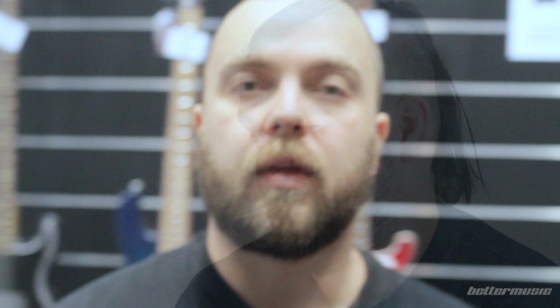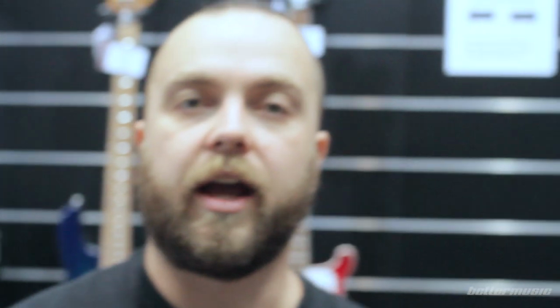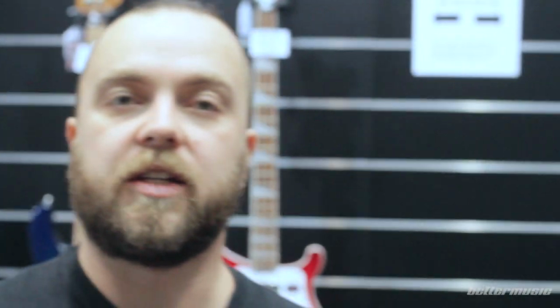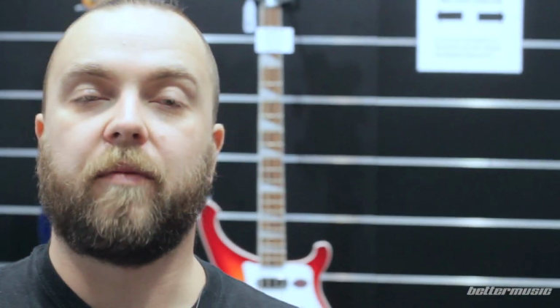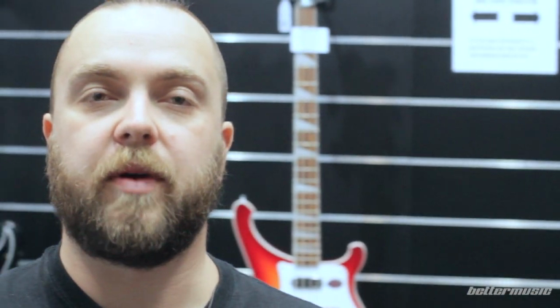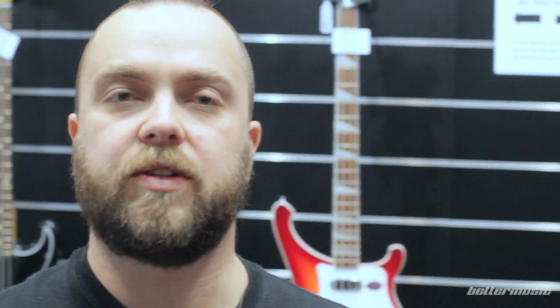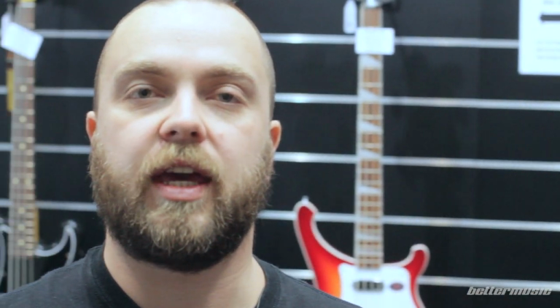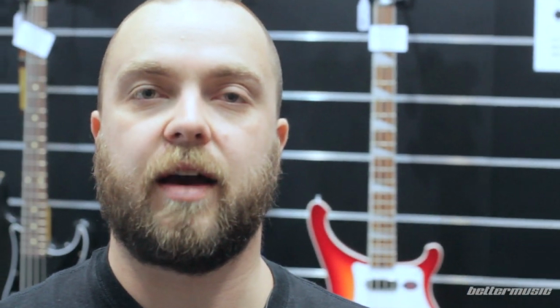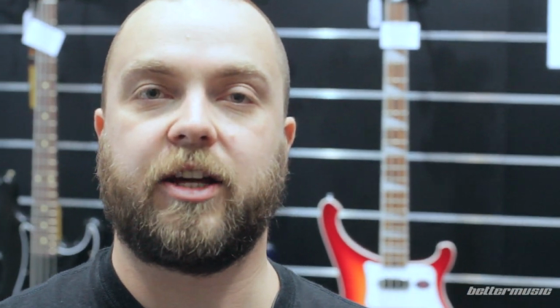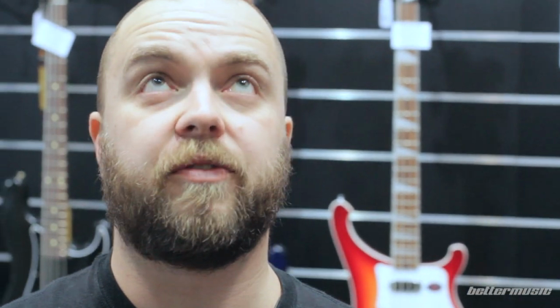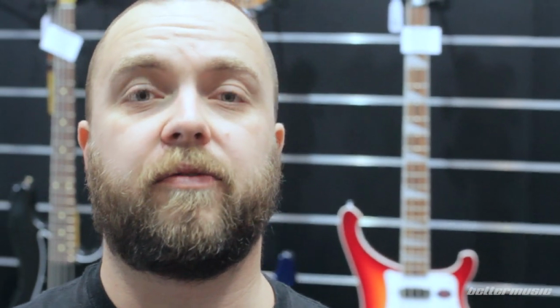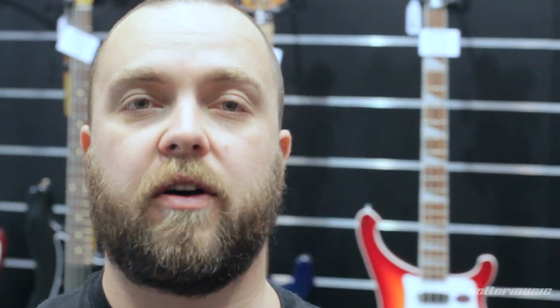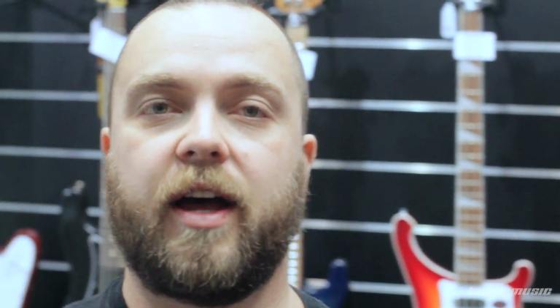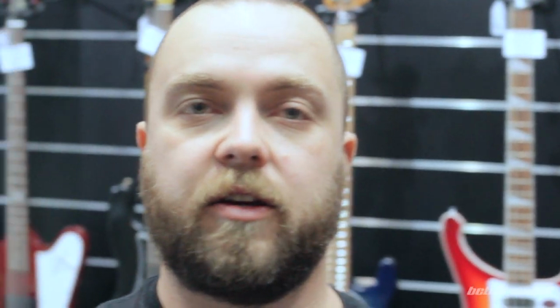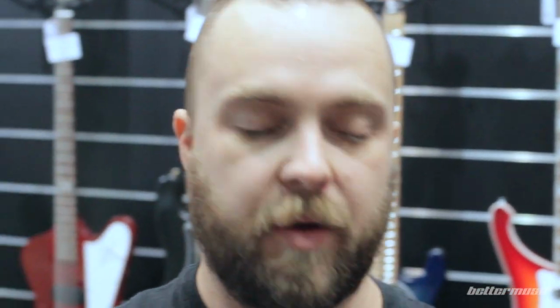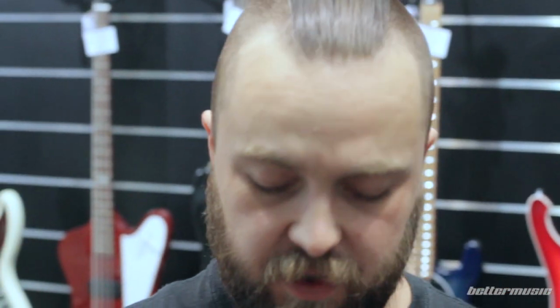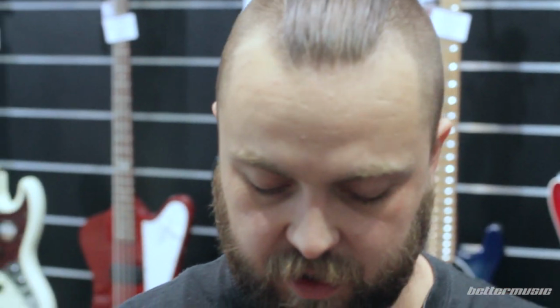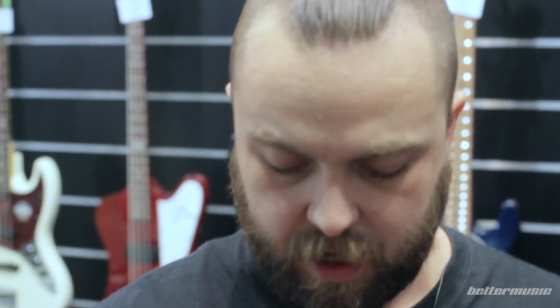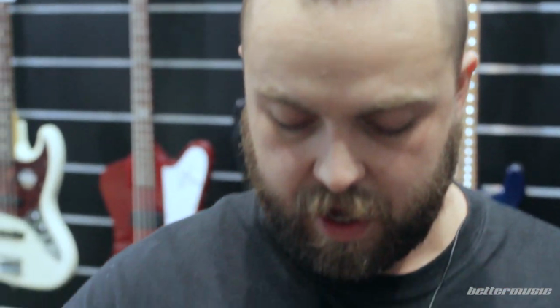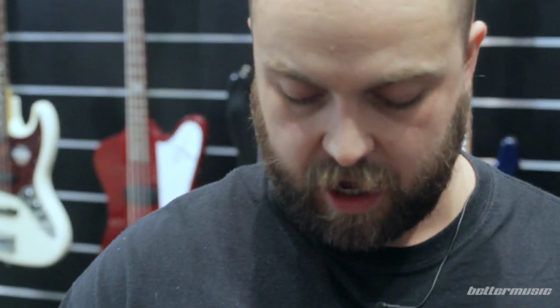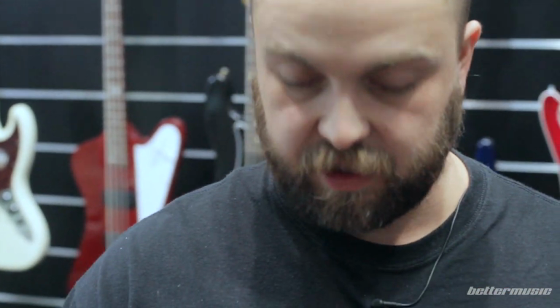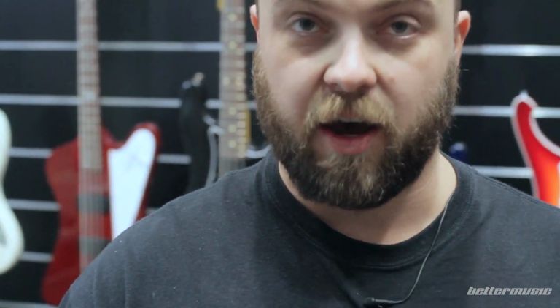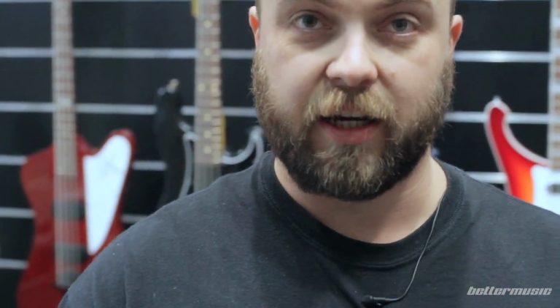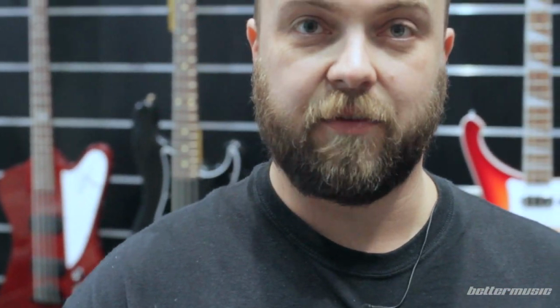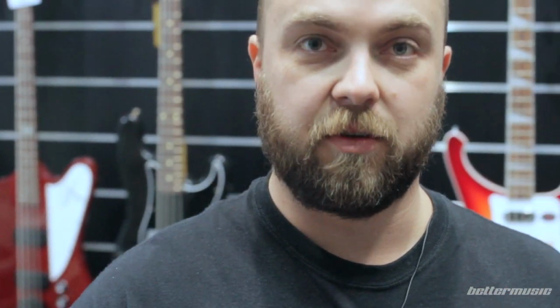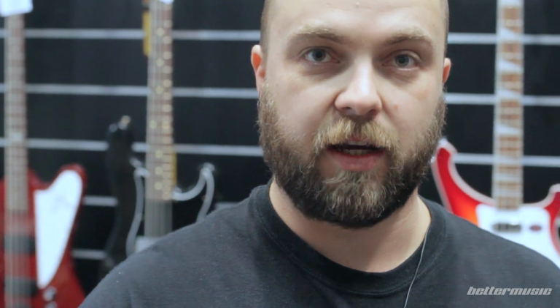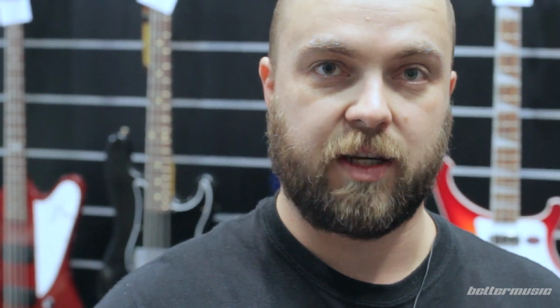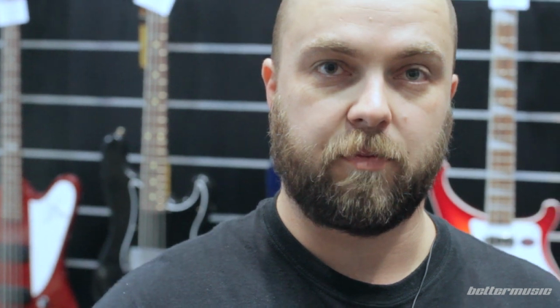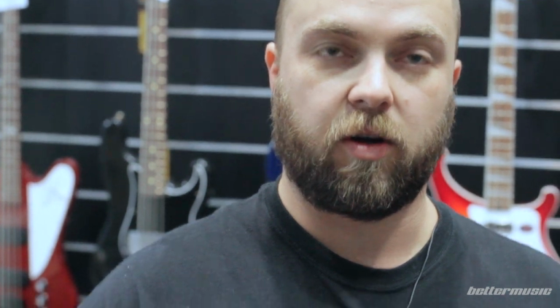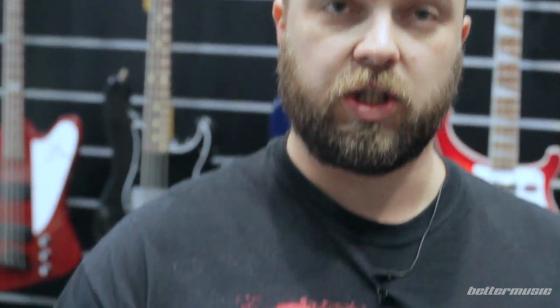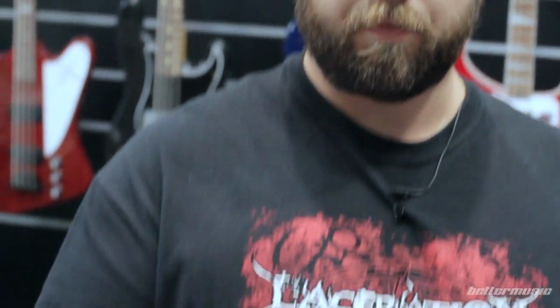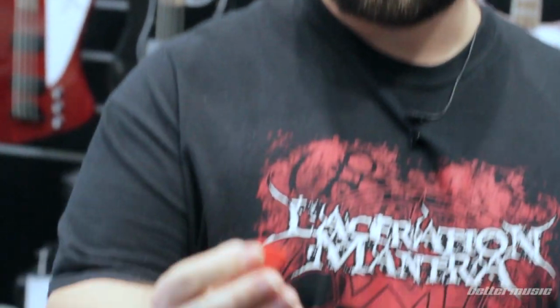Hey guys, Bob from Better Music here, coming at you from the Froth Hut here at Better Music. Today I'm going to give you a tip on picks.